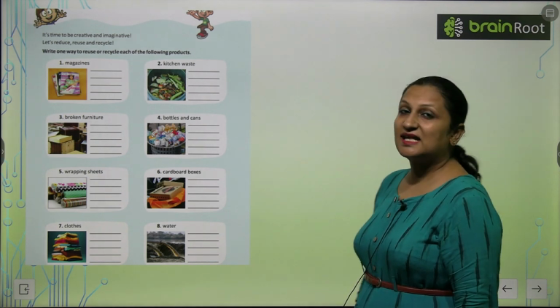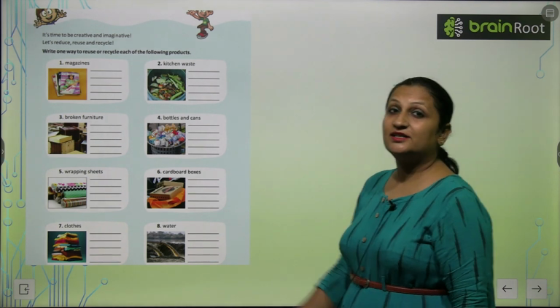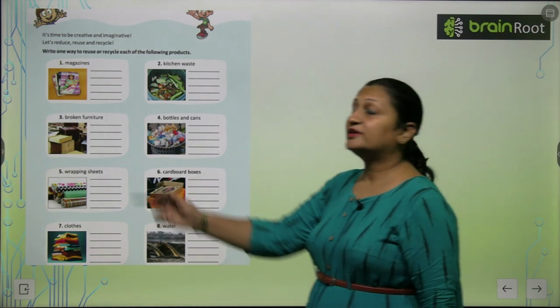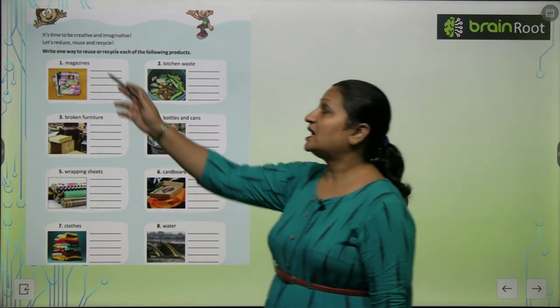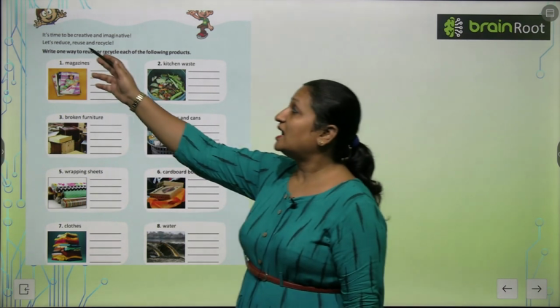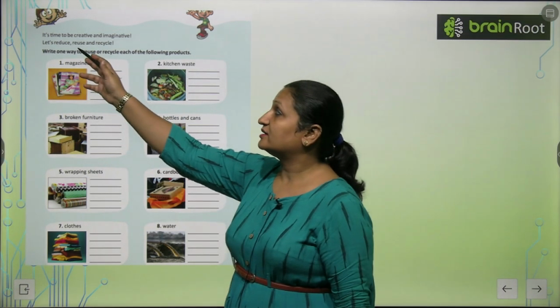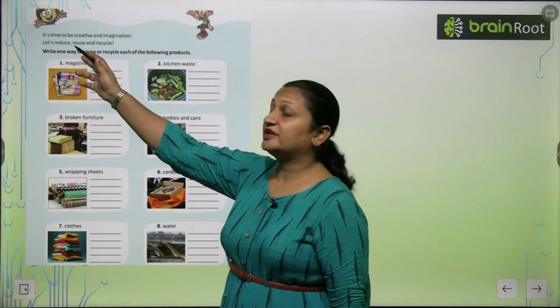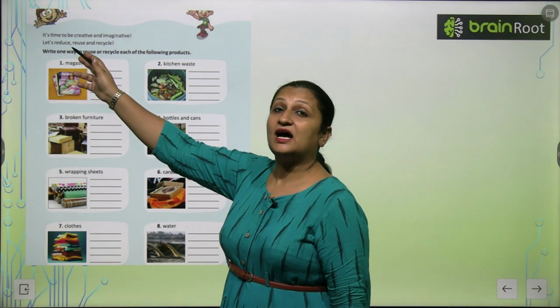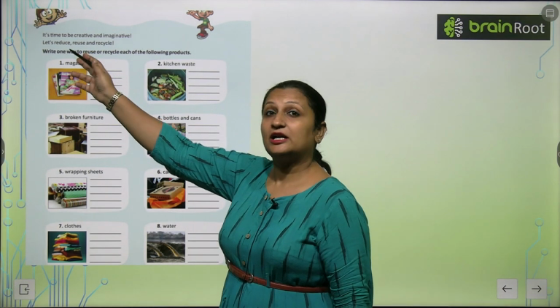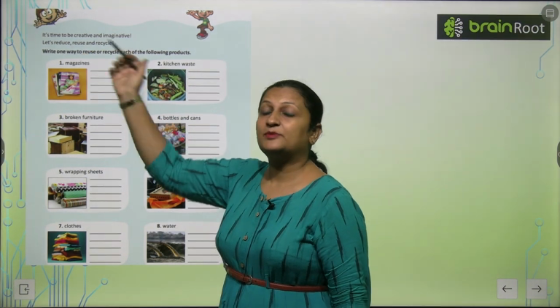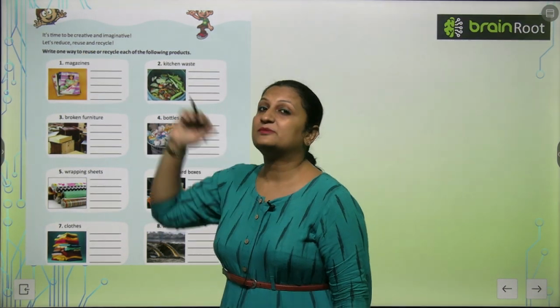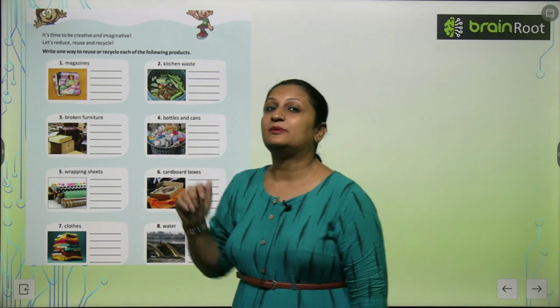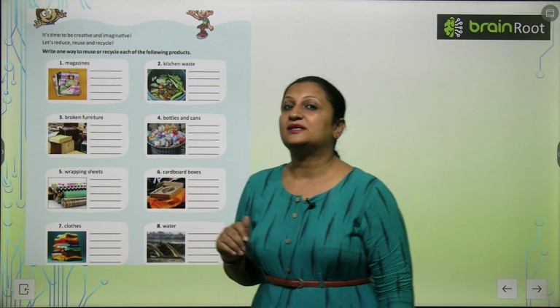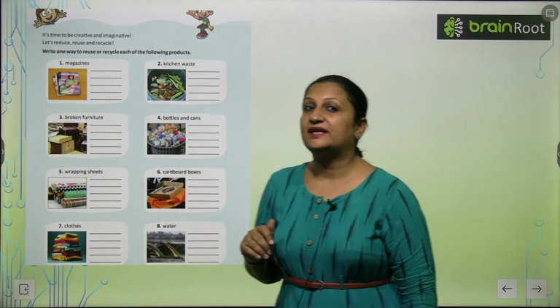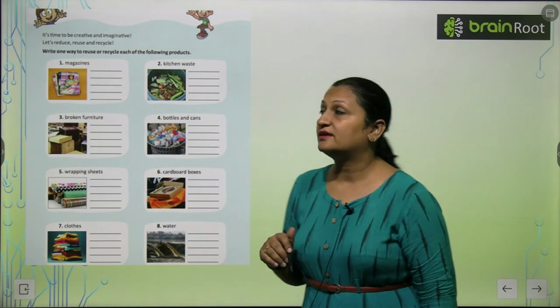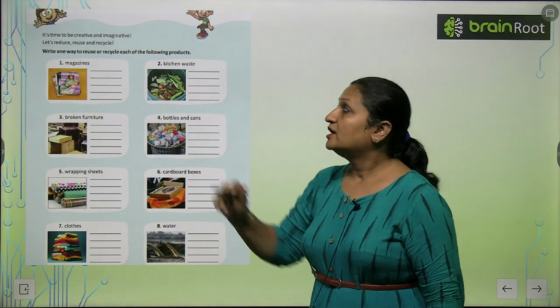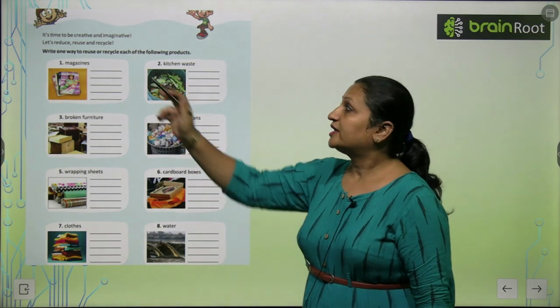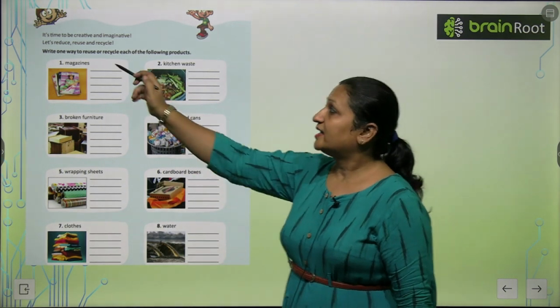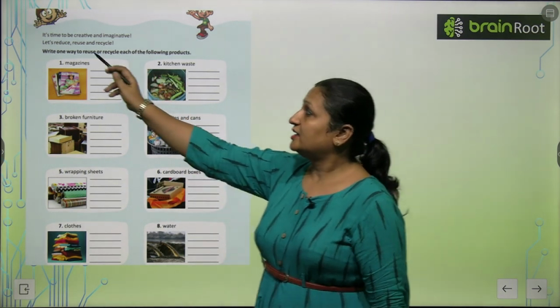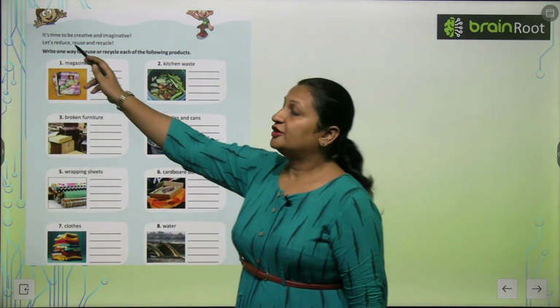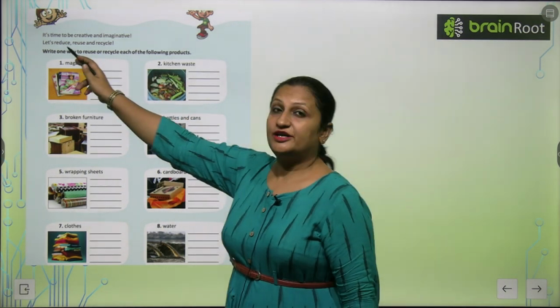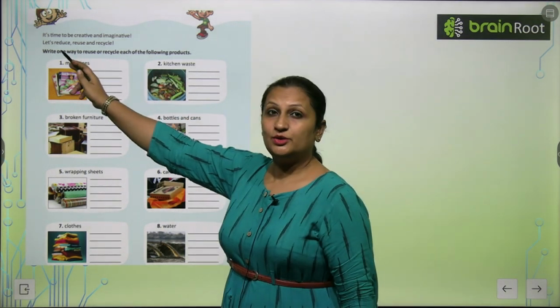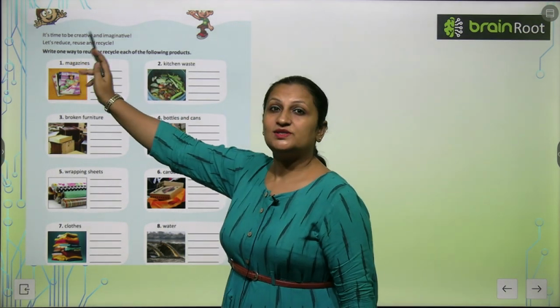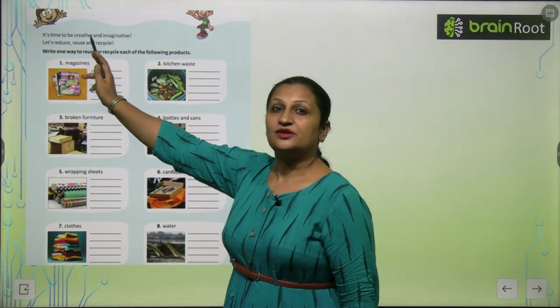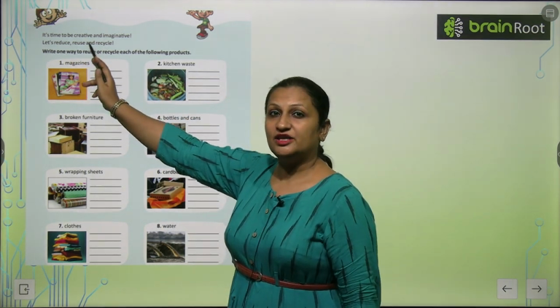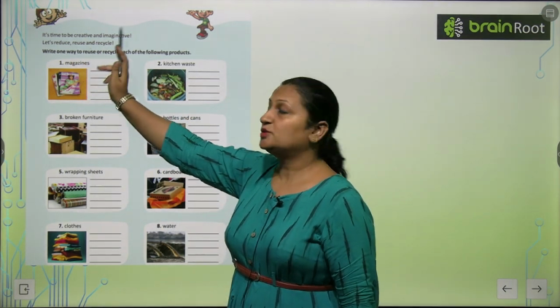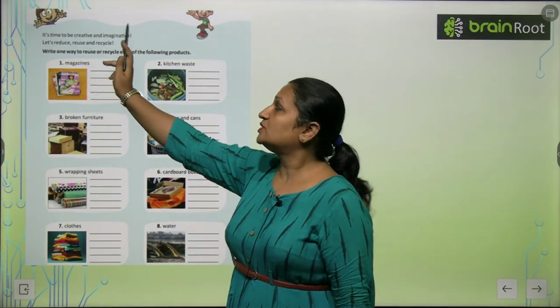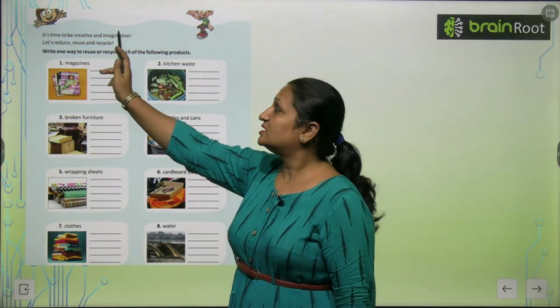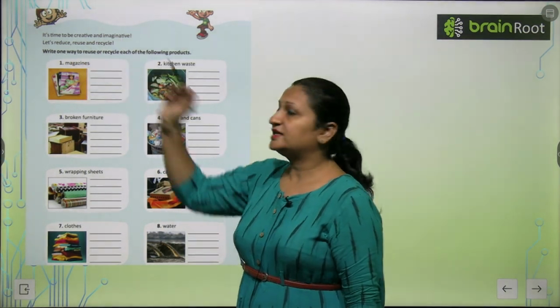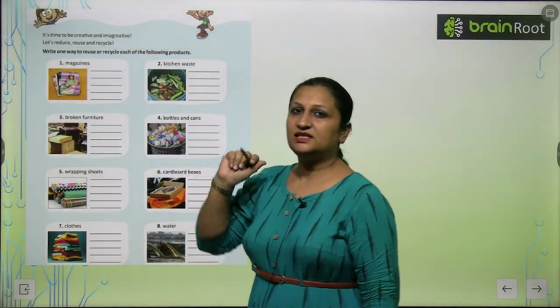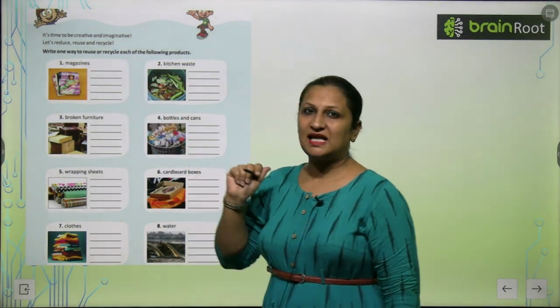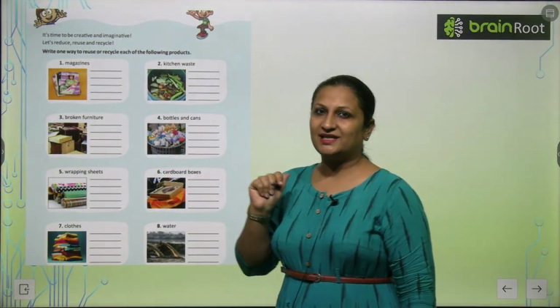These are based on the principle of the Three R's — Reduce, Reuse, Recycle.